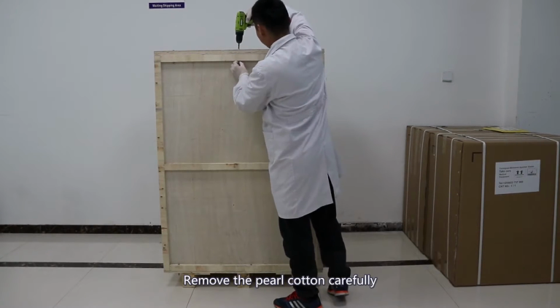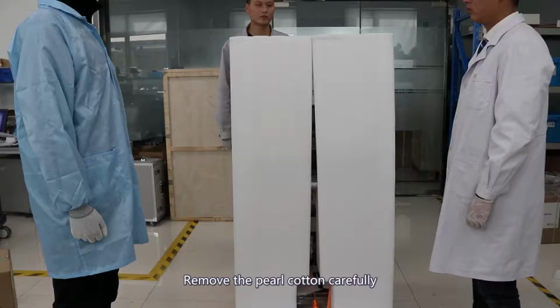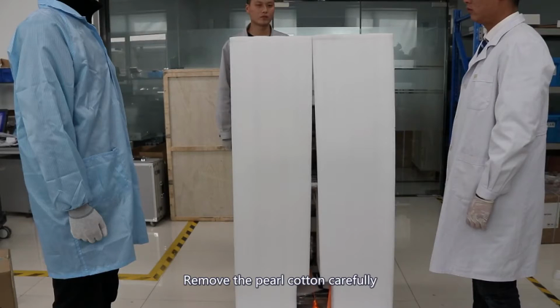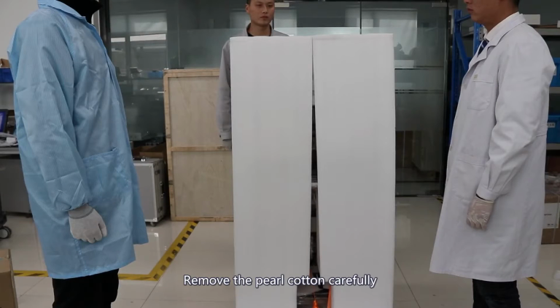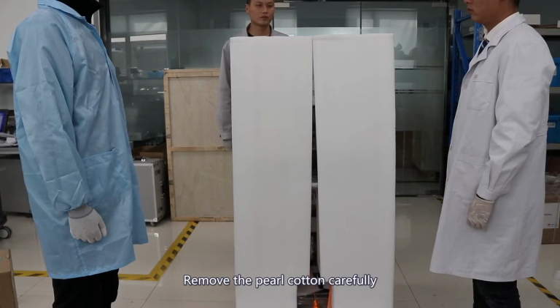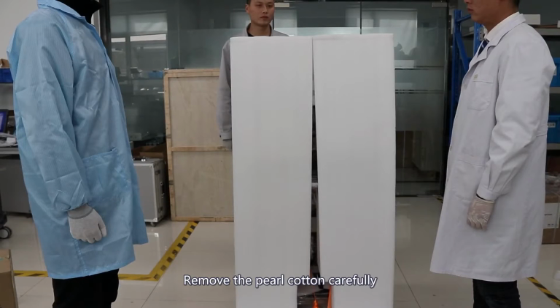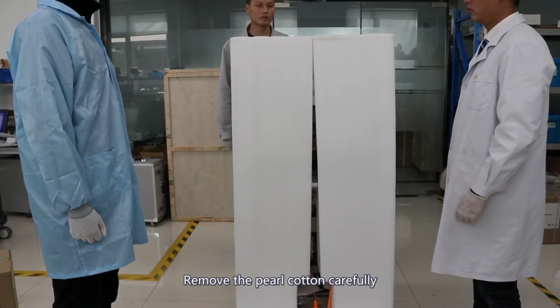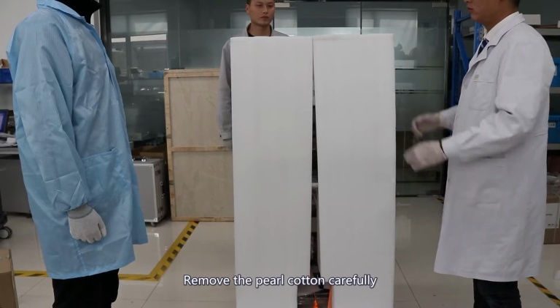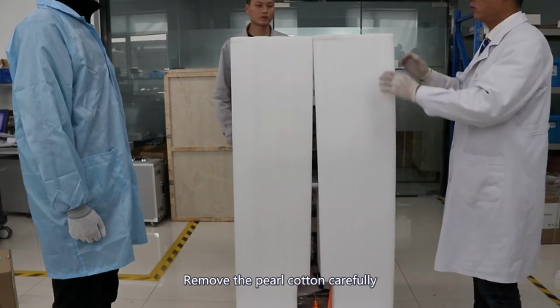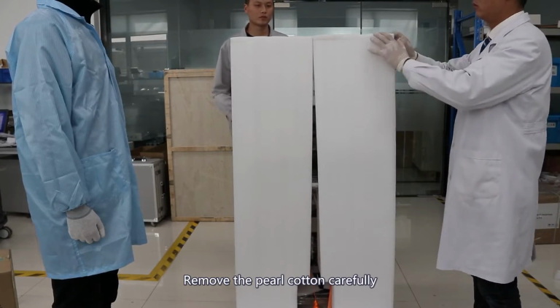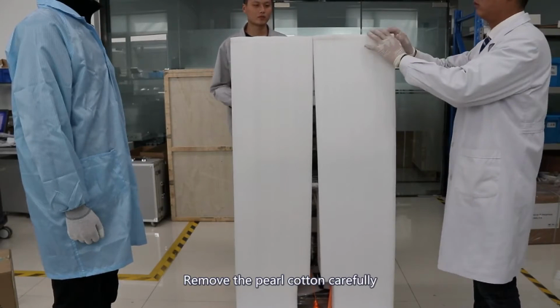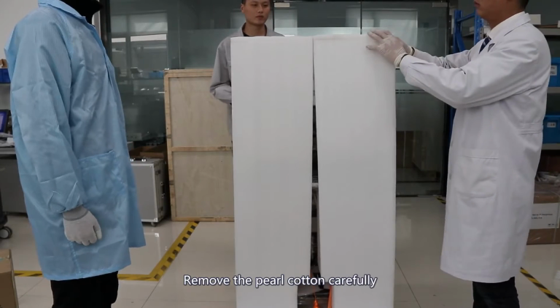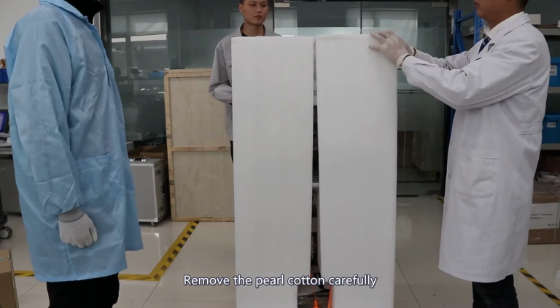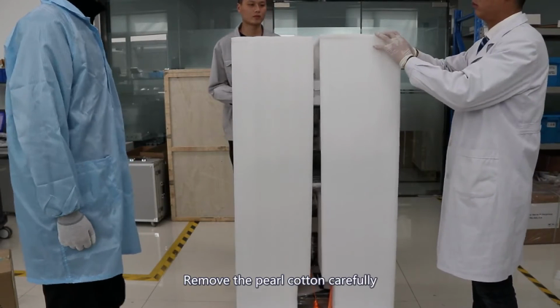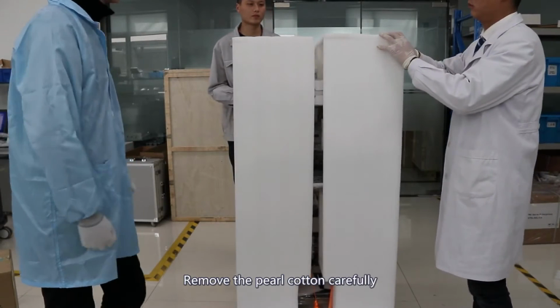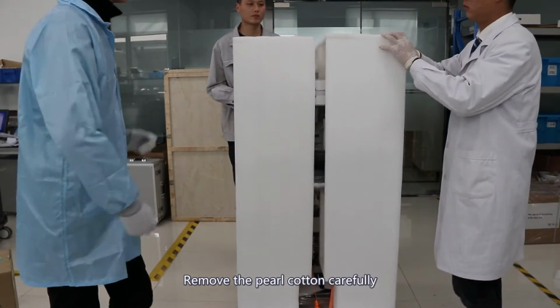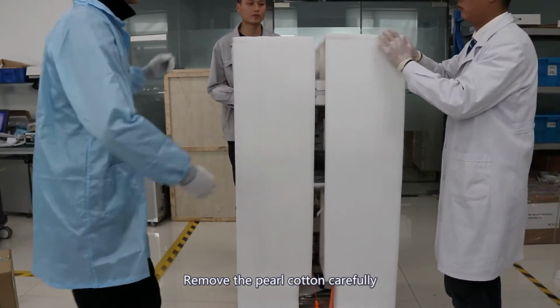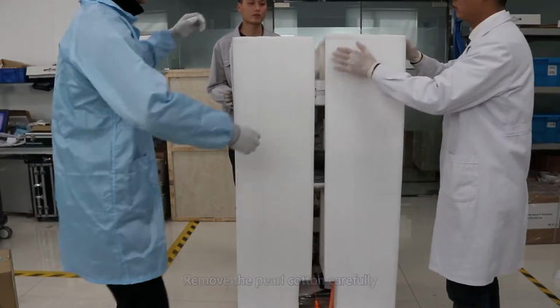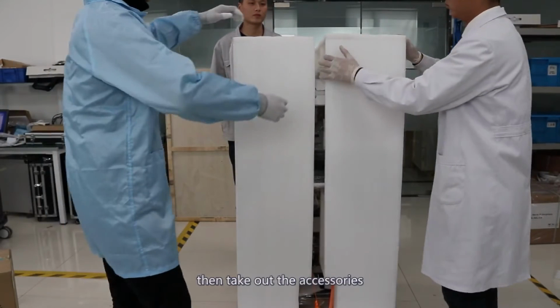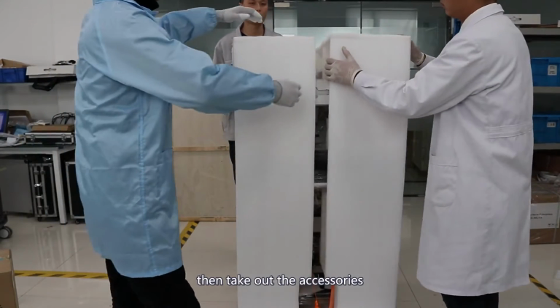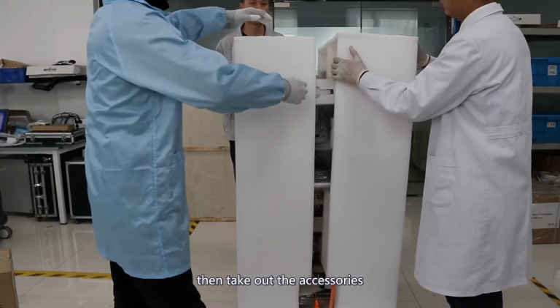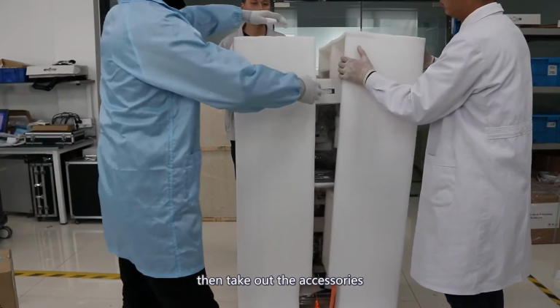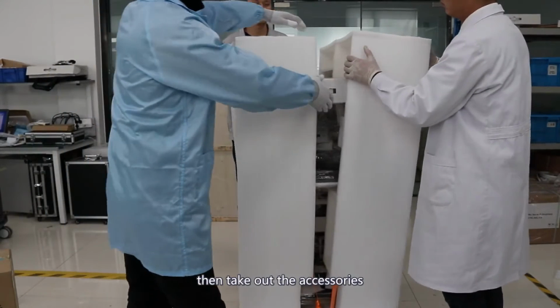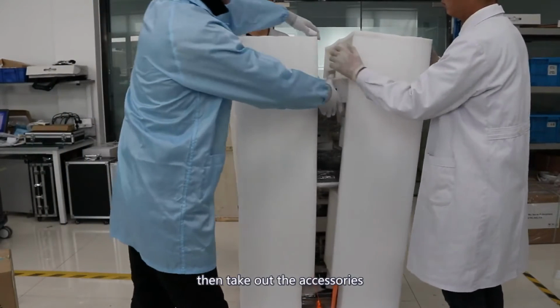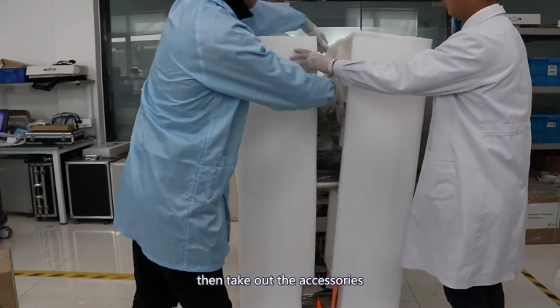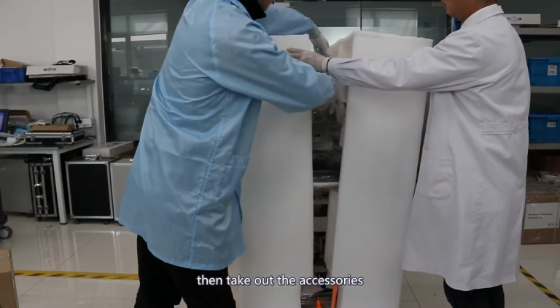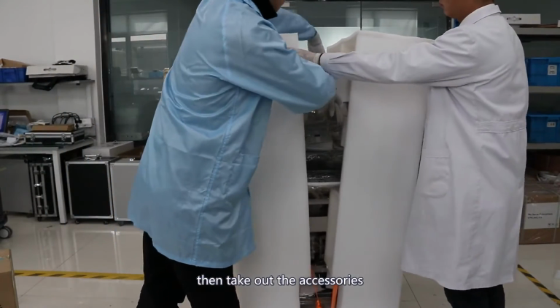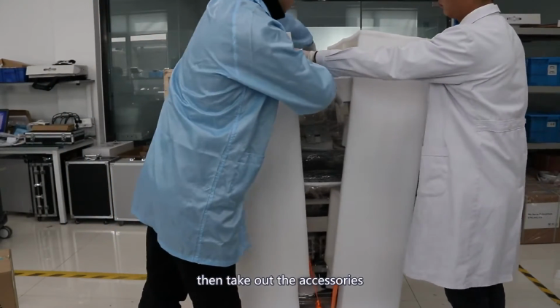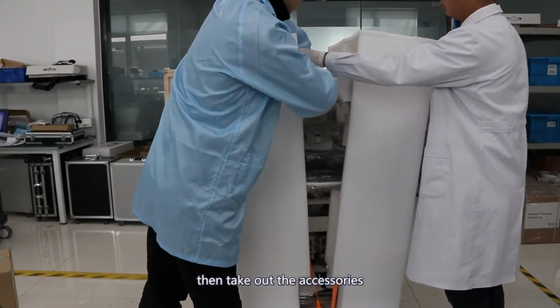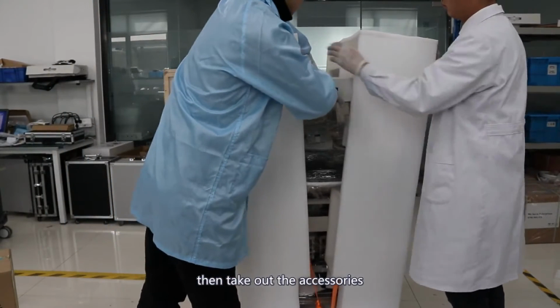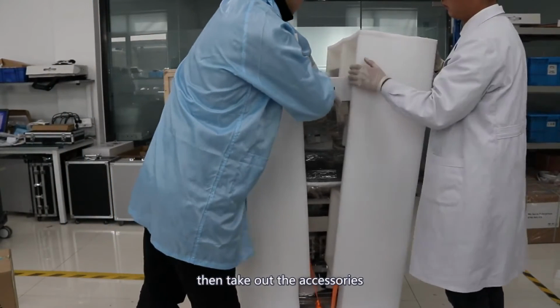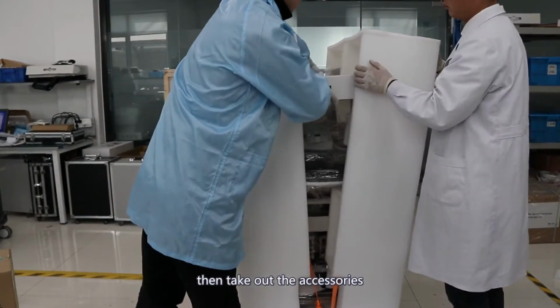Remove the outer carton carefully, then take out the accessories.